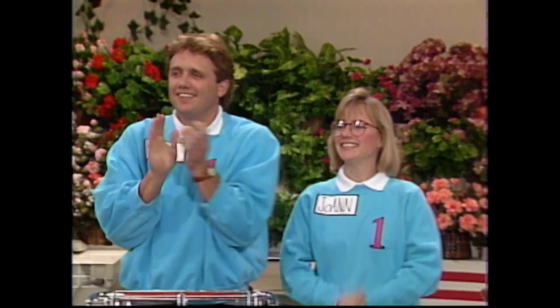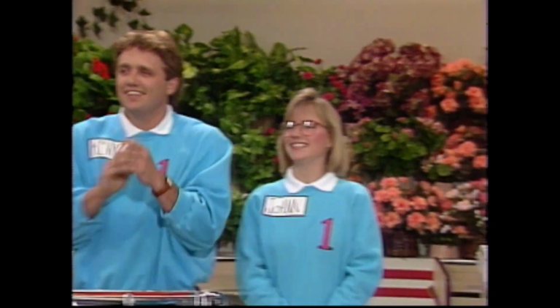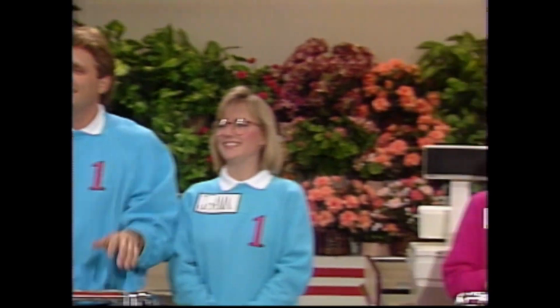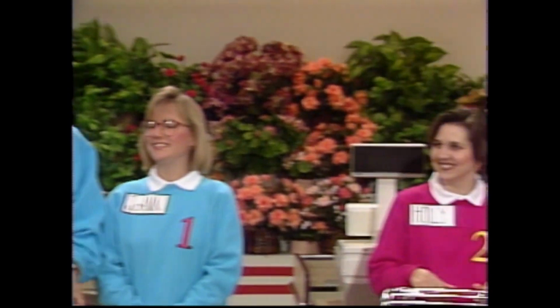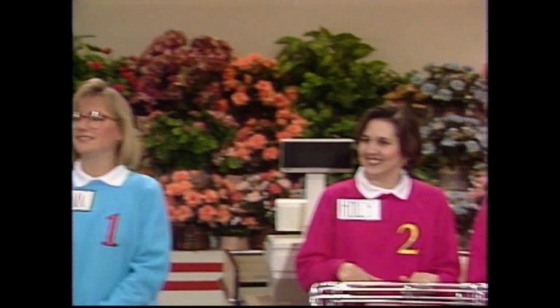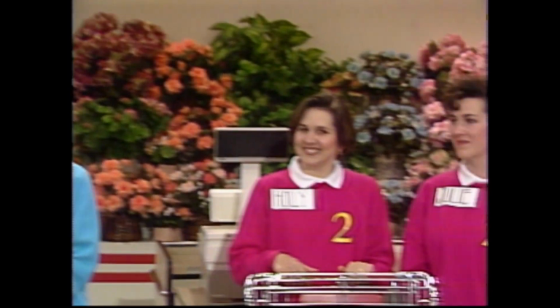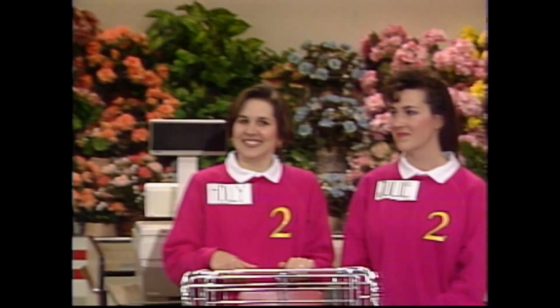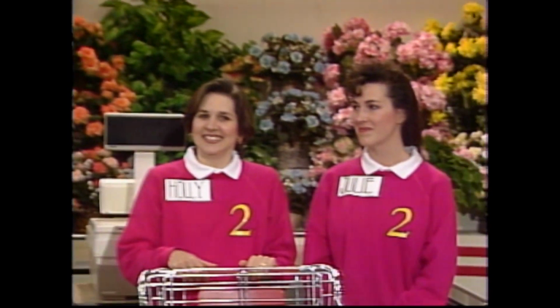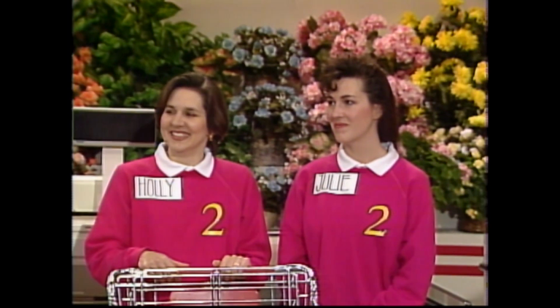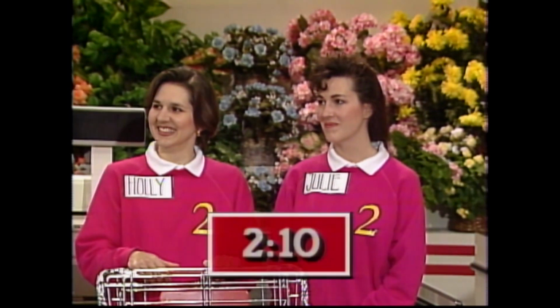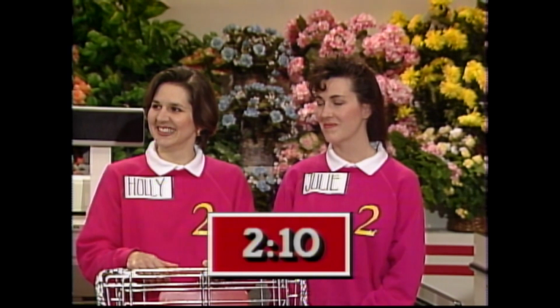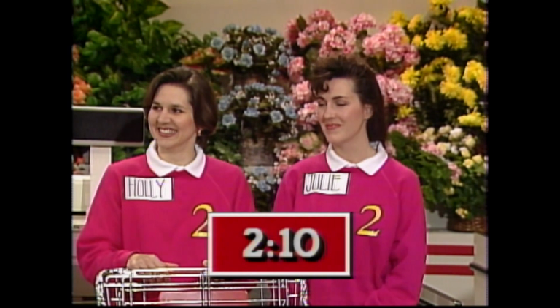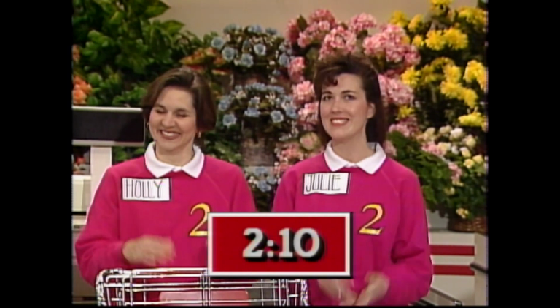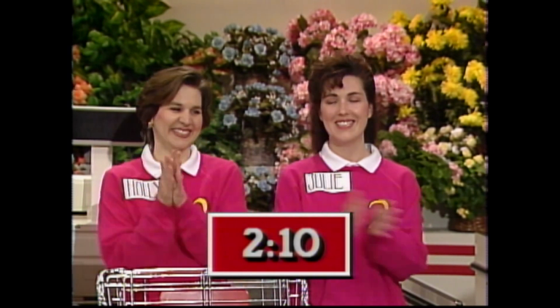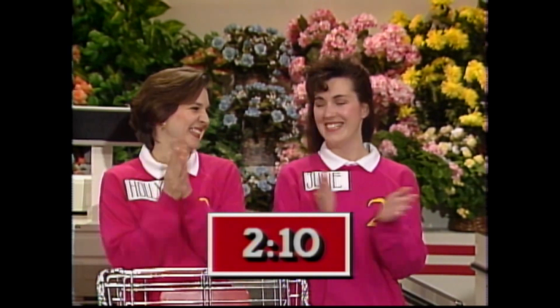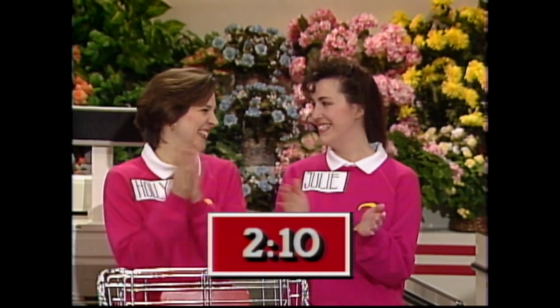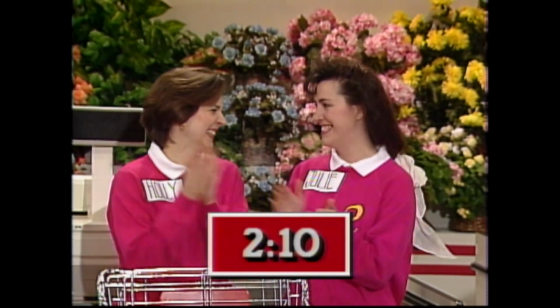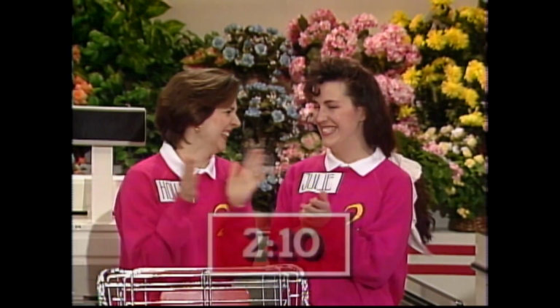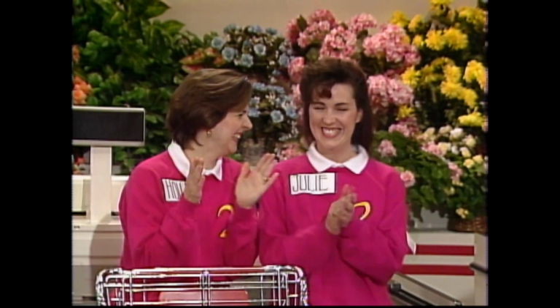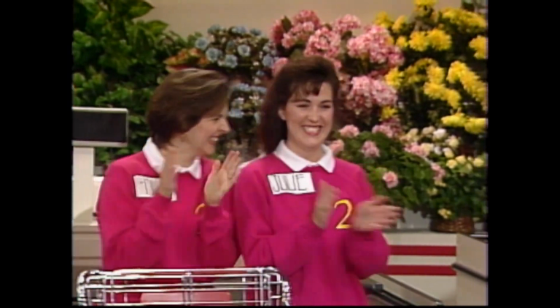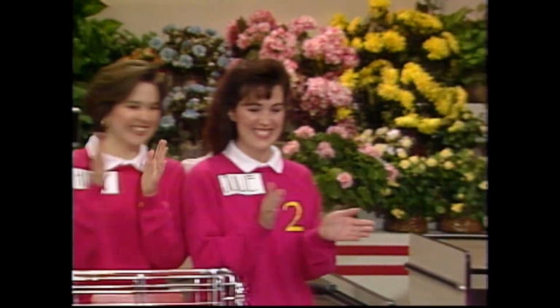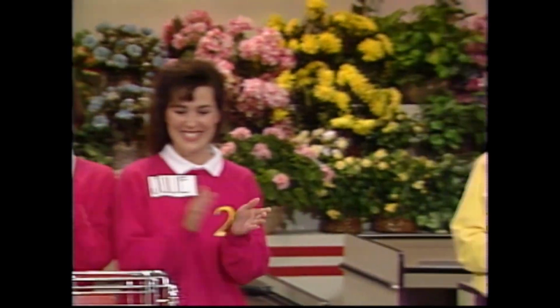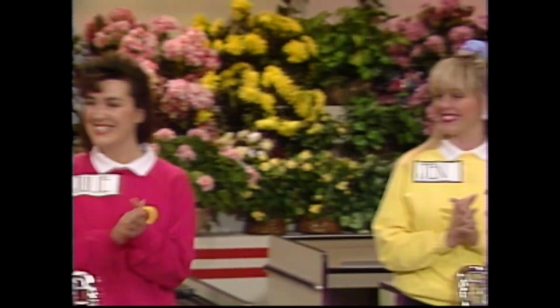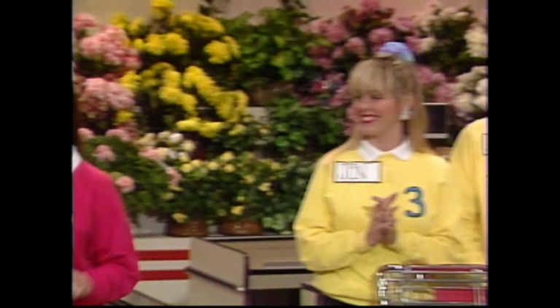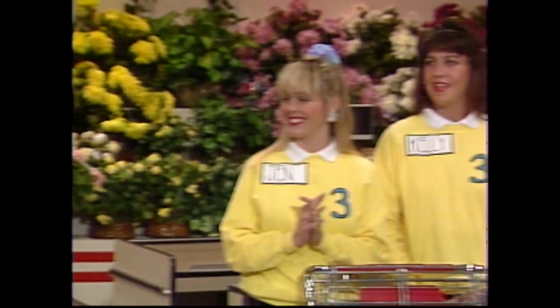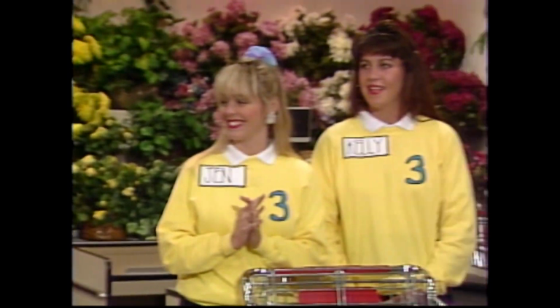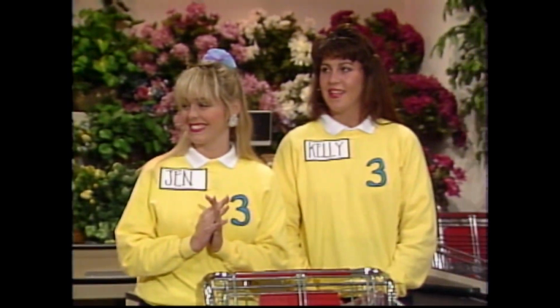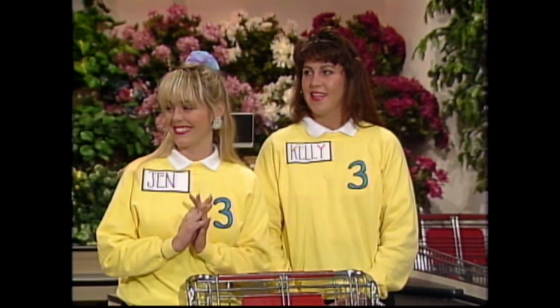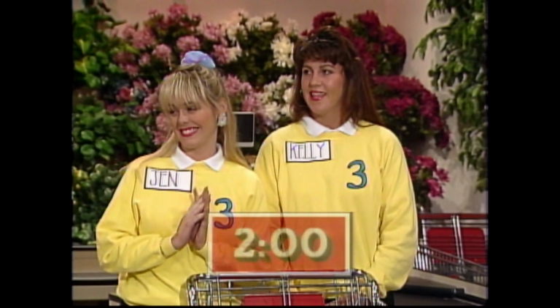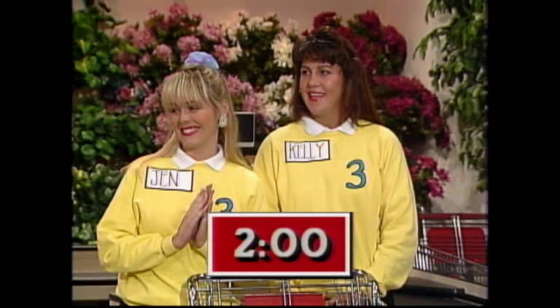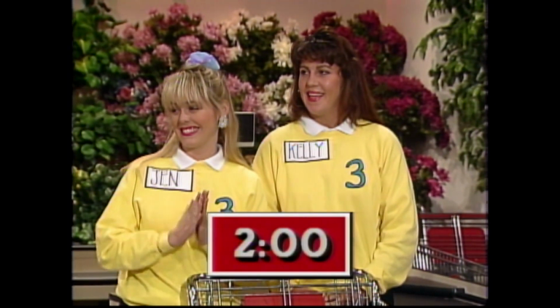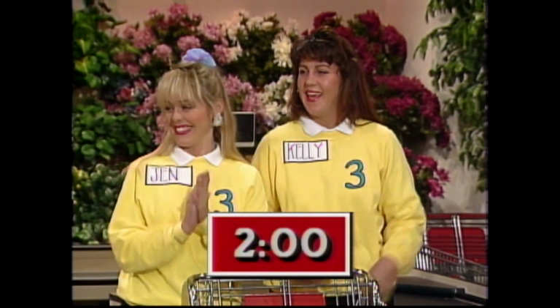Holly and Julie, you have two minutes and 10 seconds. And Jen and Kelly, you have two minutes.